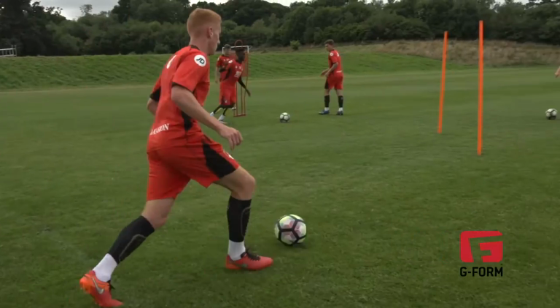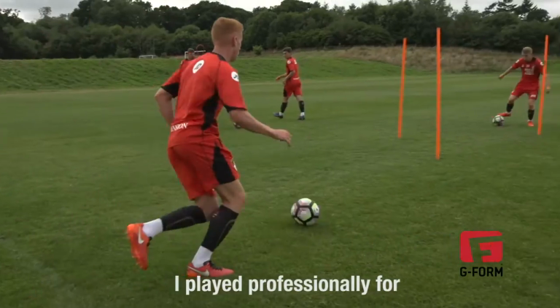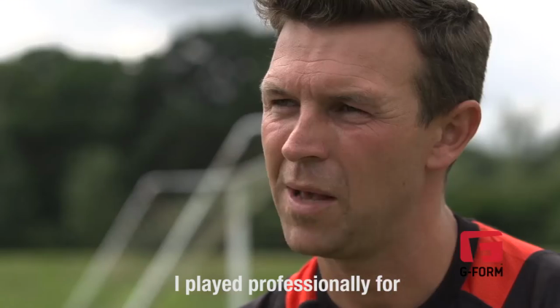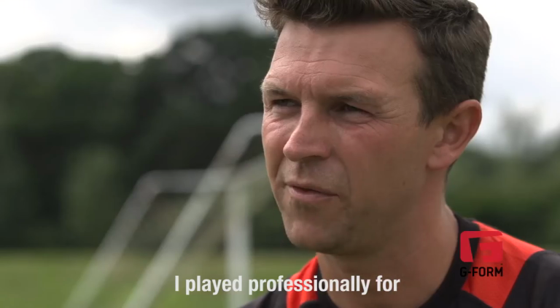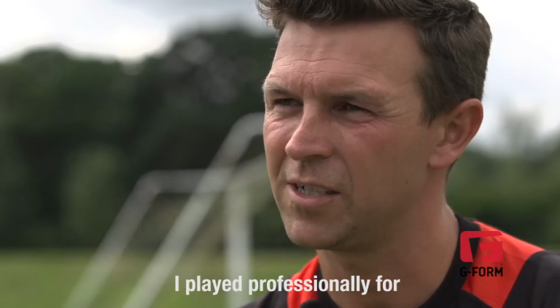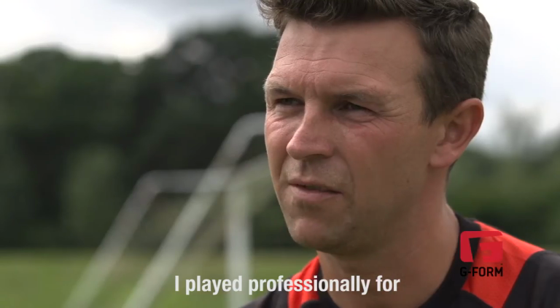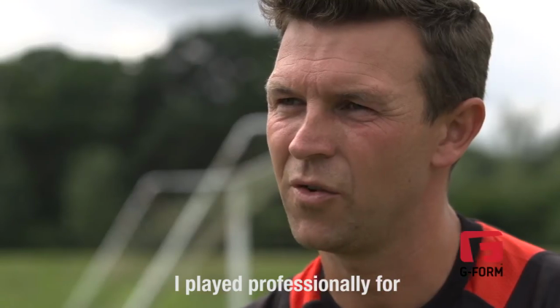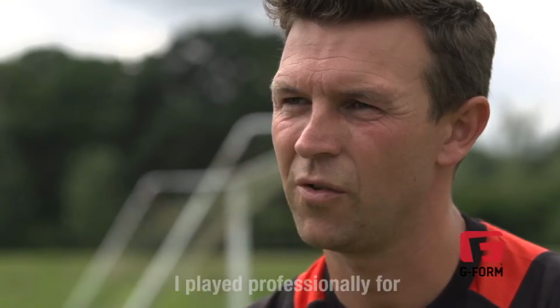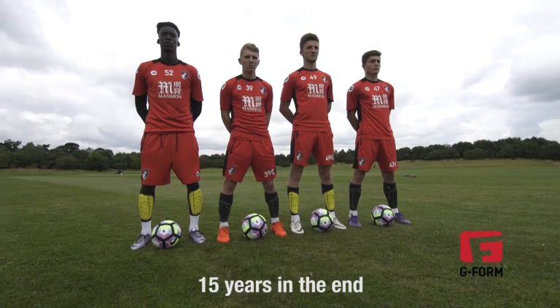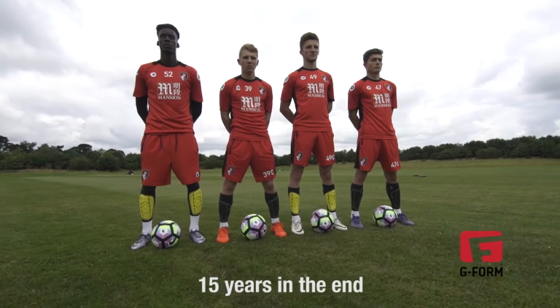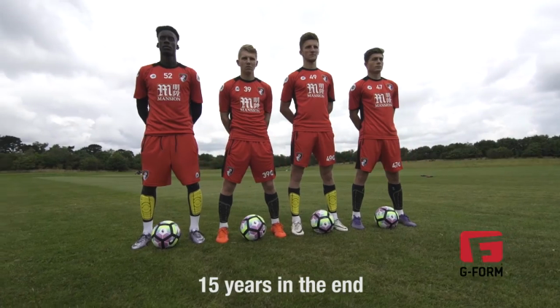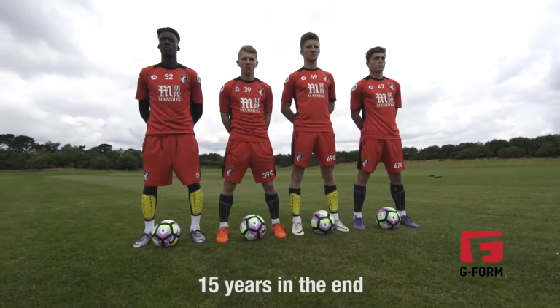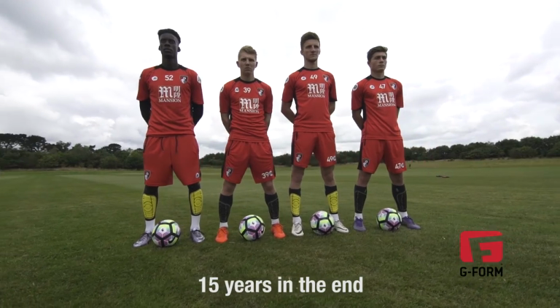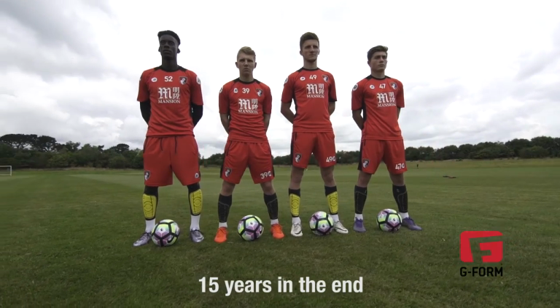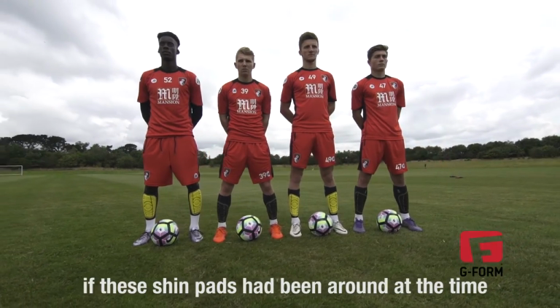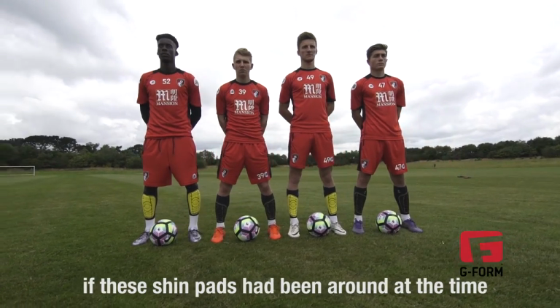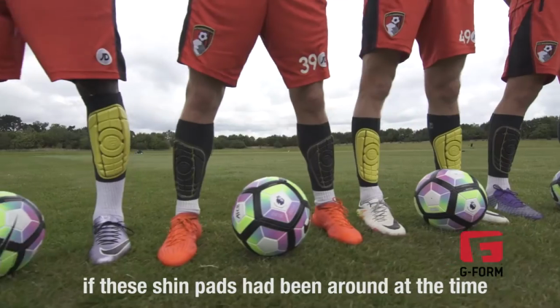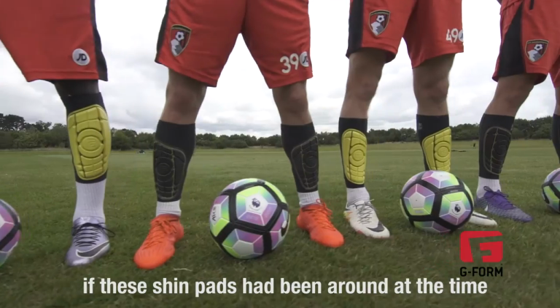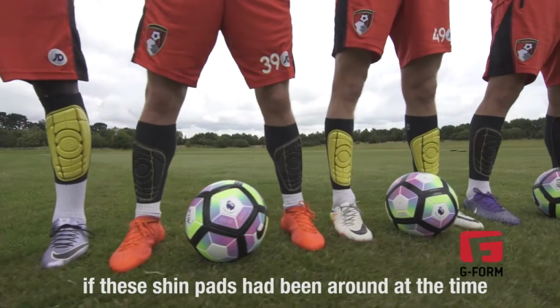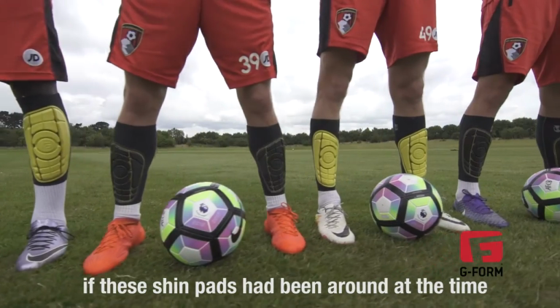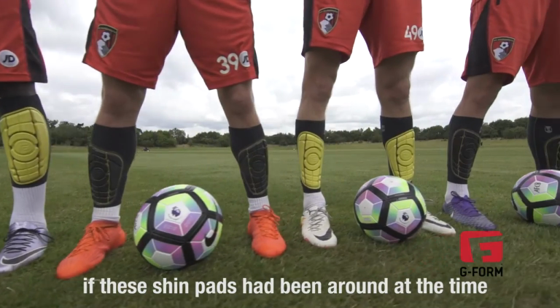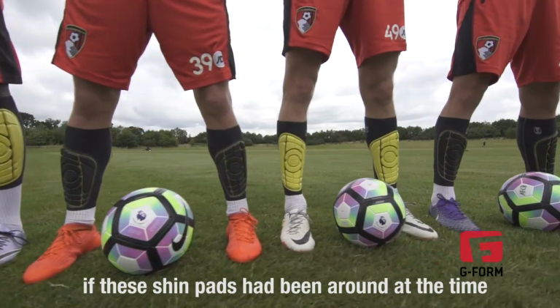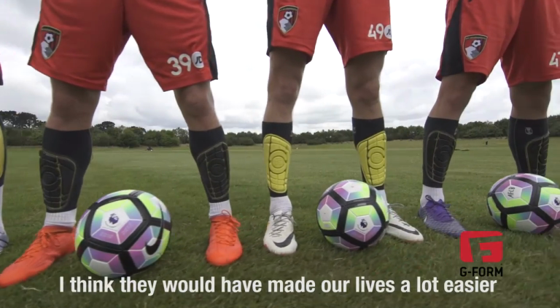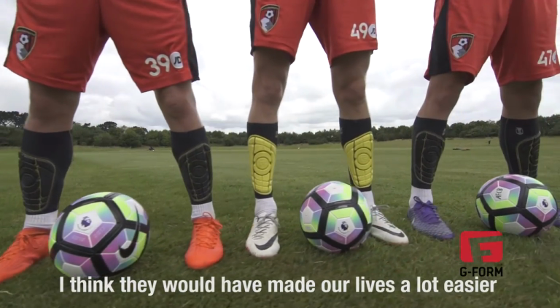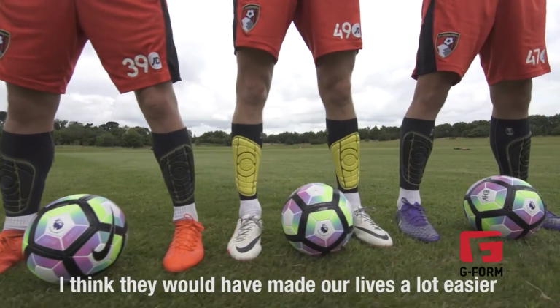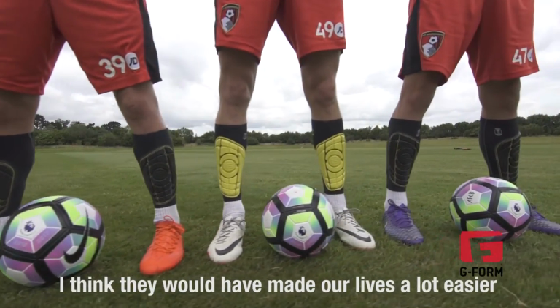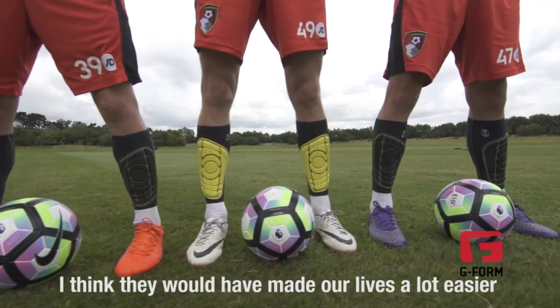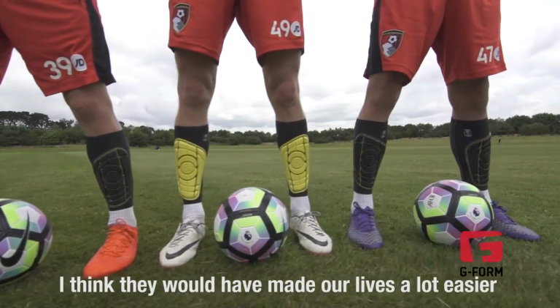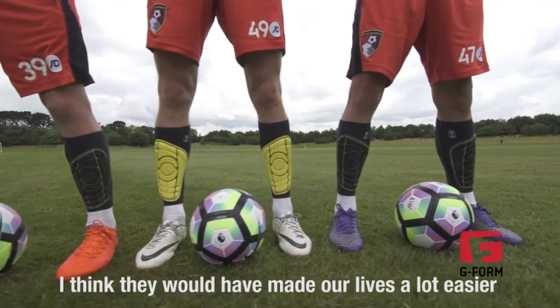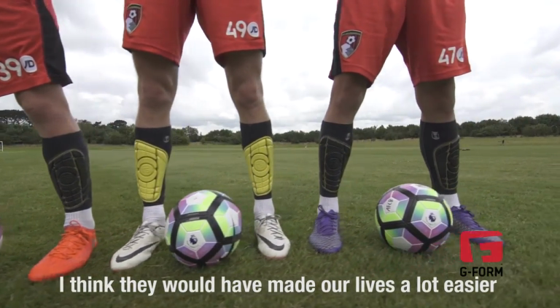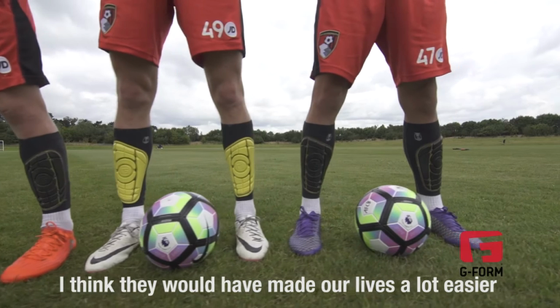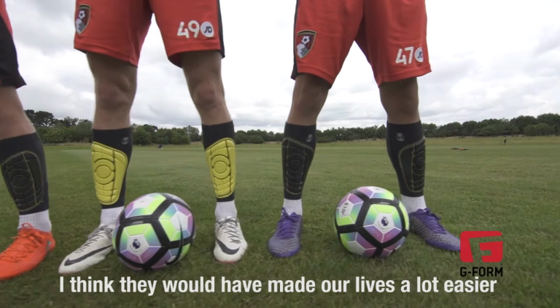I played professionally for 15 years. These shin pads have been around at the time and I think they've made our lives a lot easier.